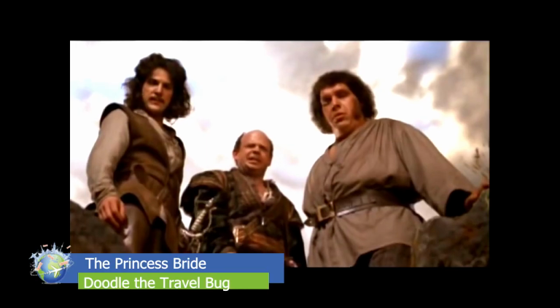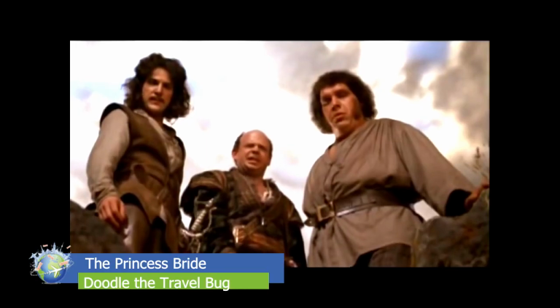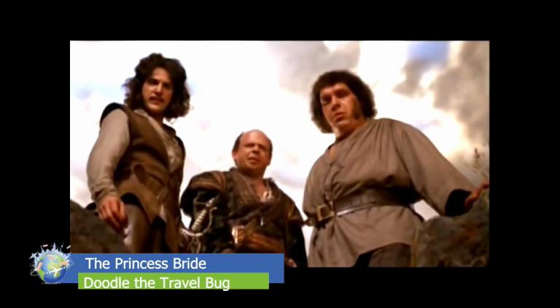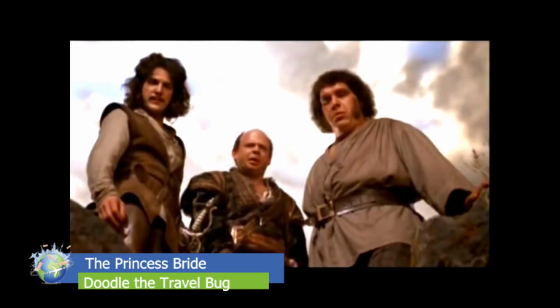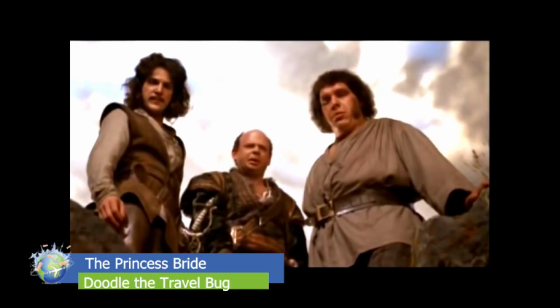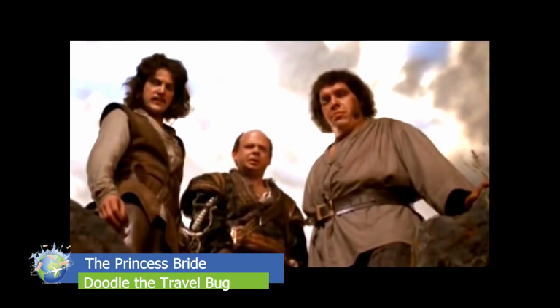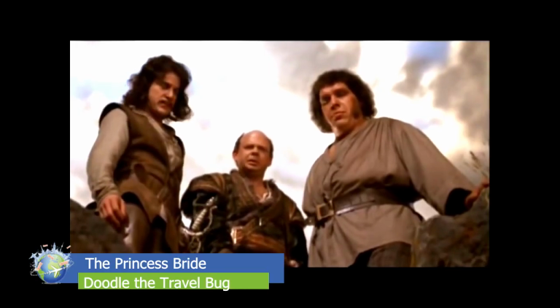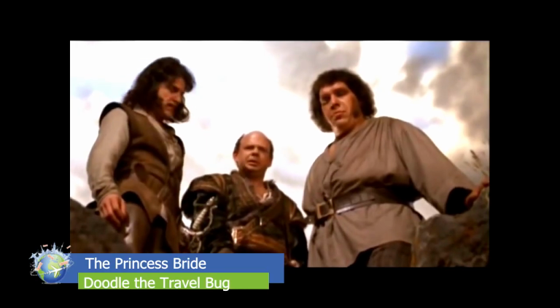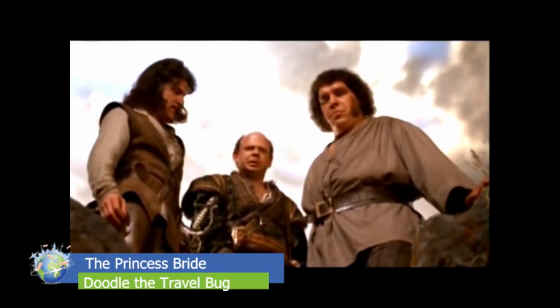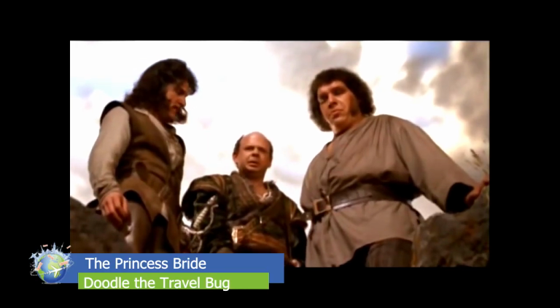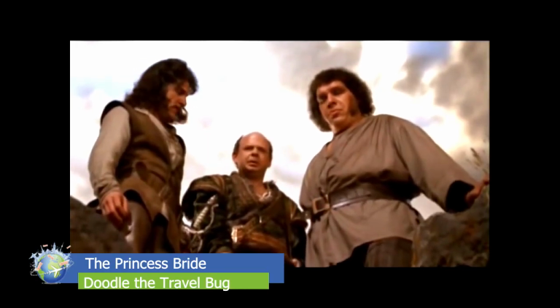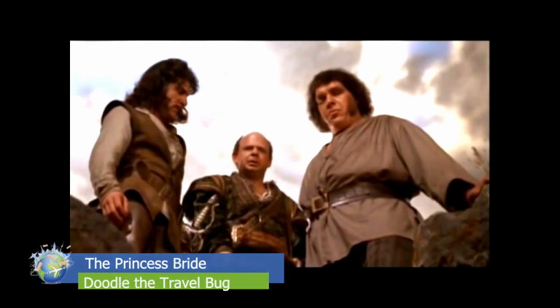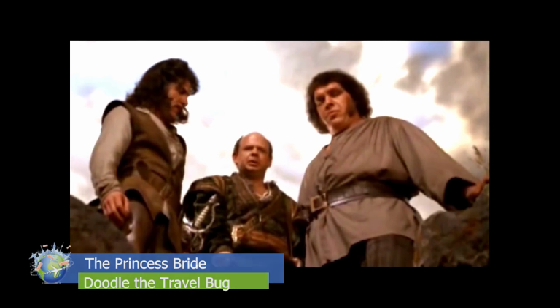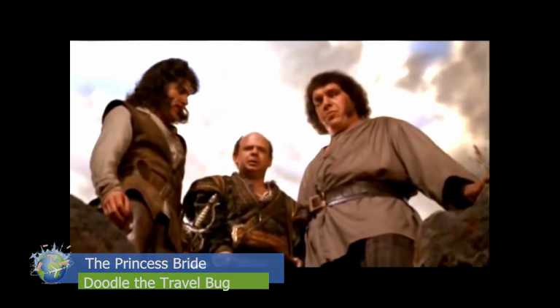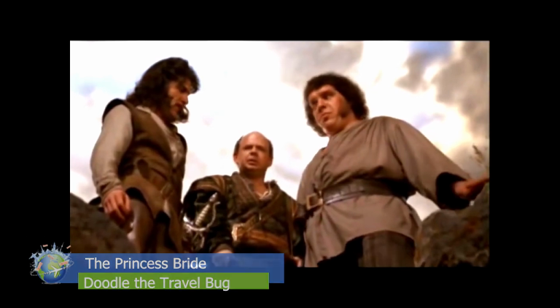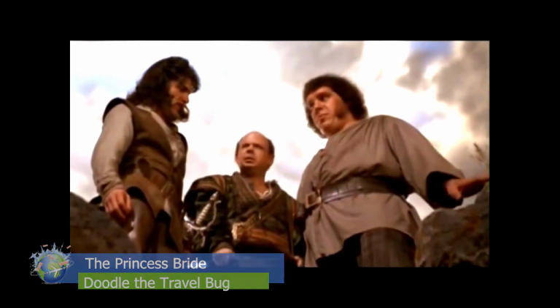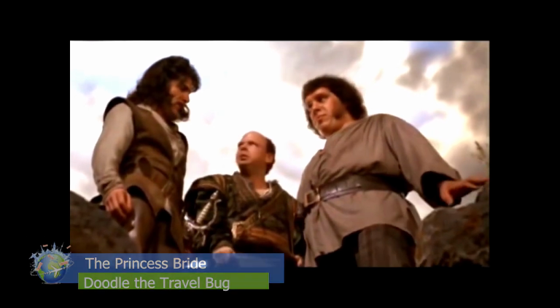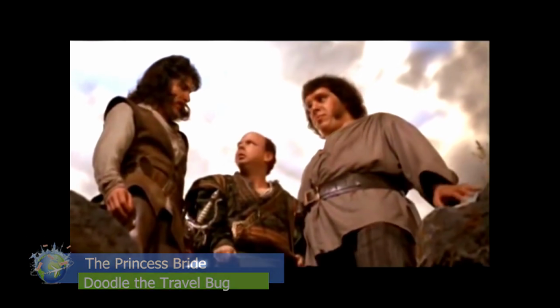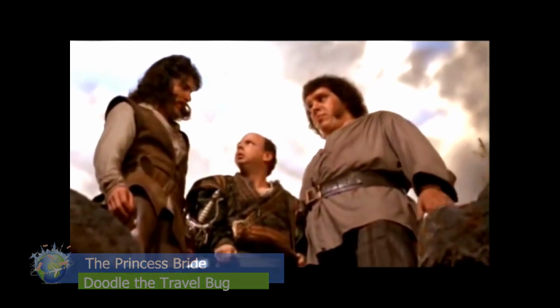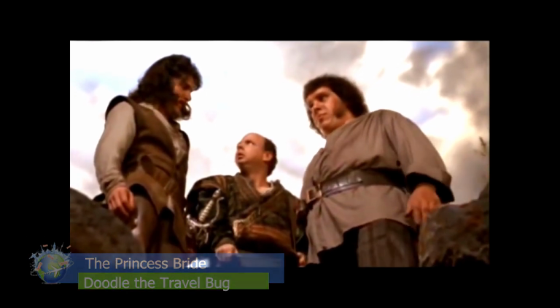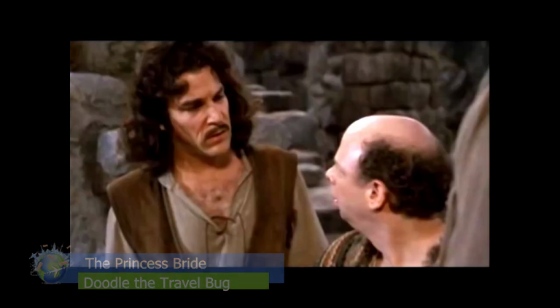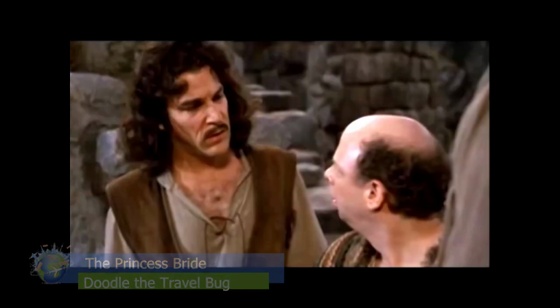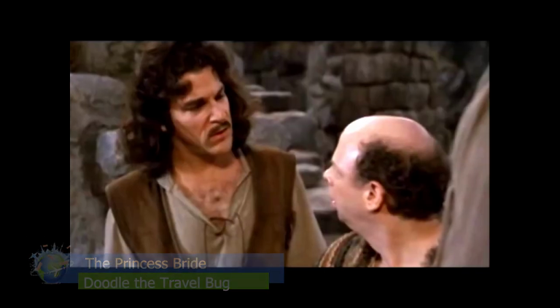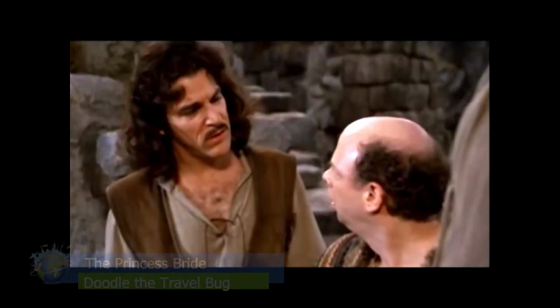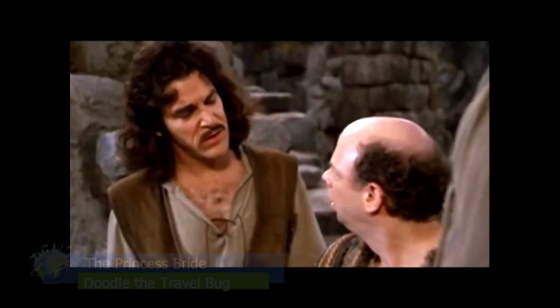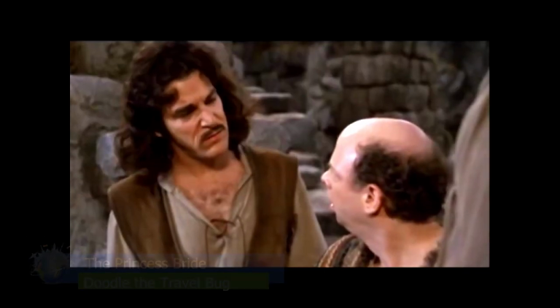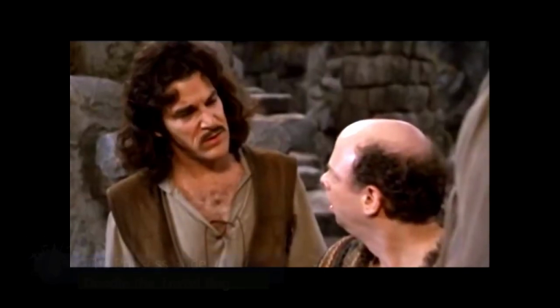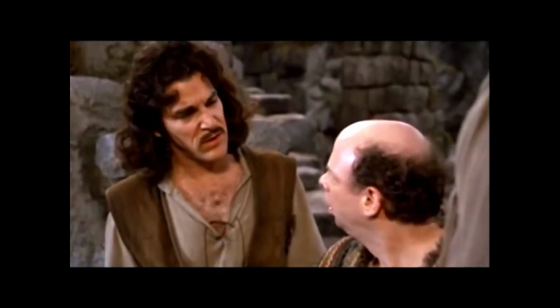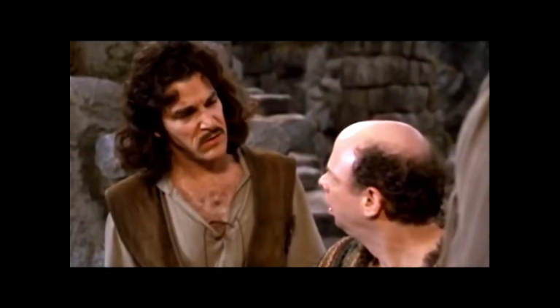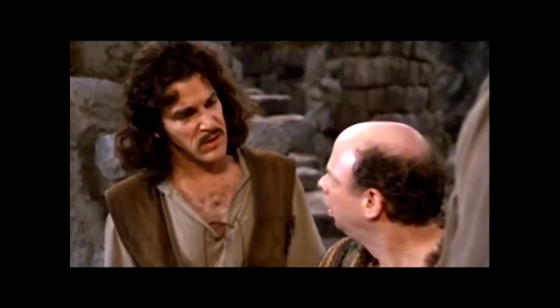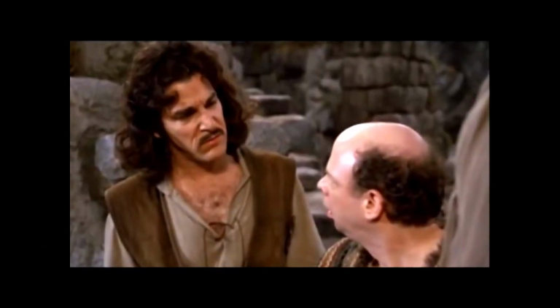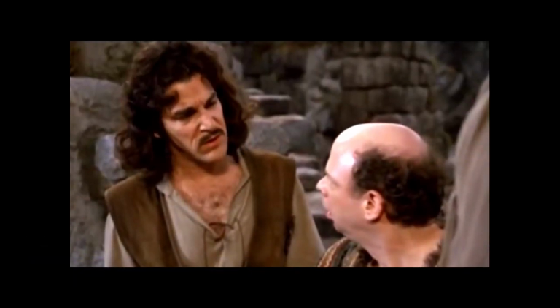Inconceivable! You keep using that word. I don't think it means what you think it means.